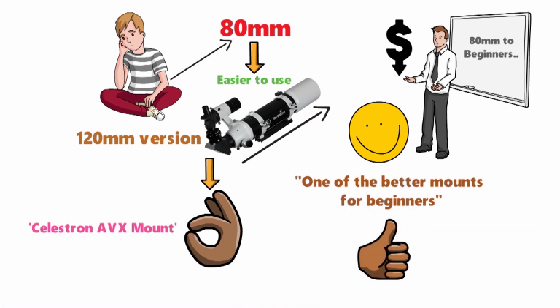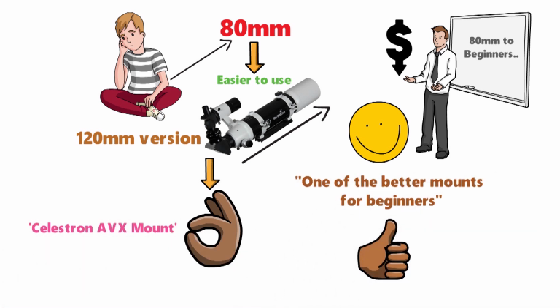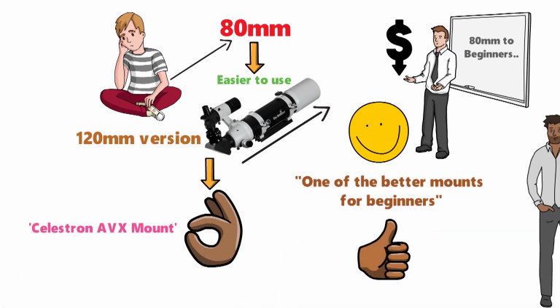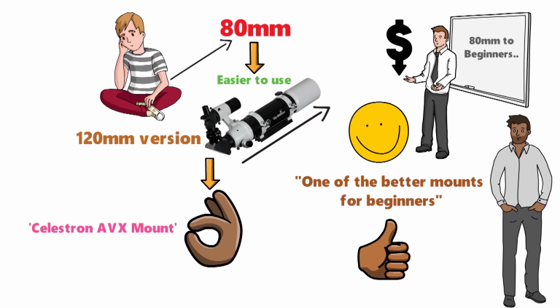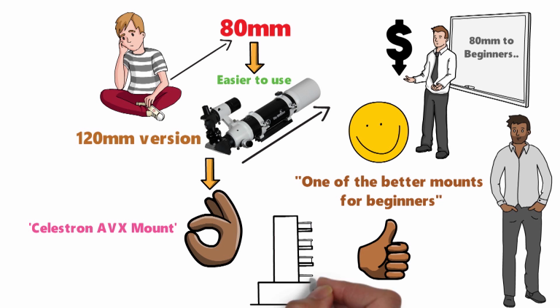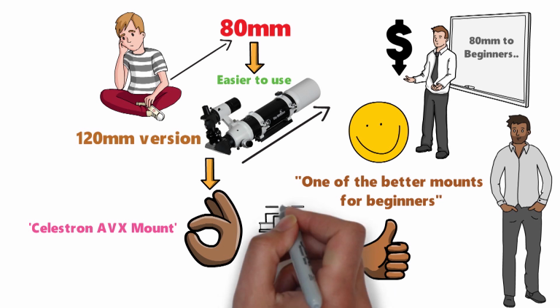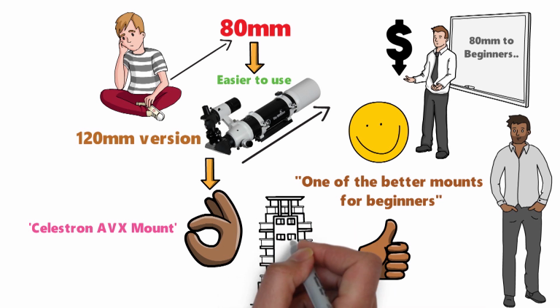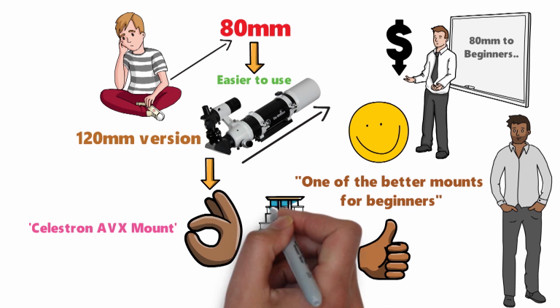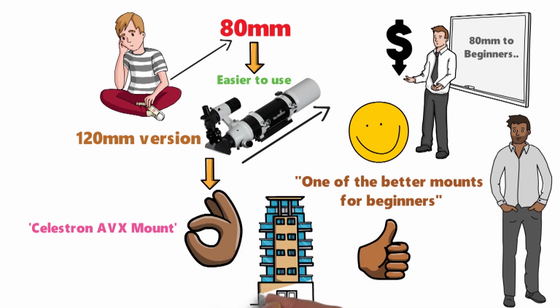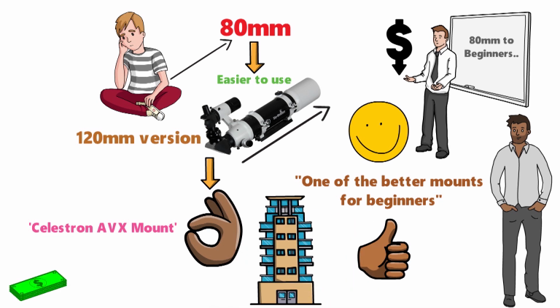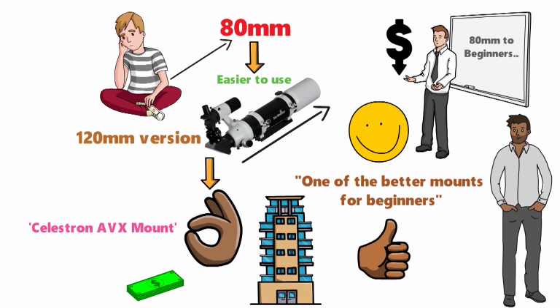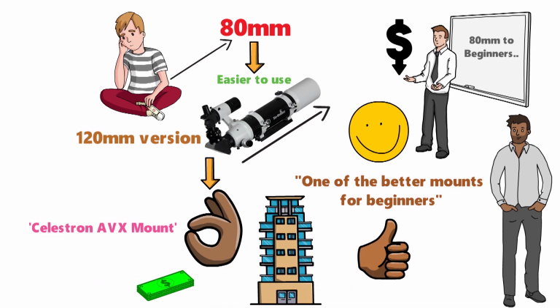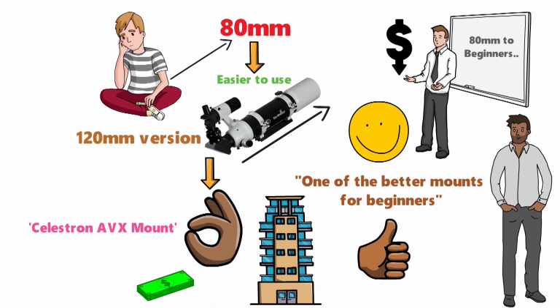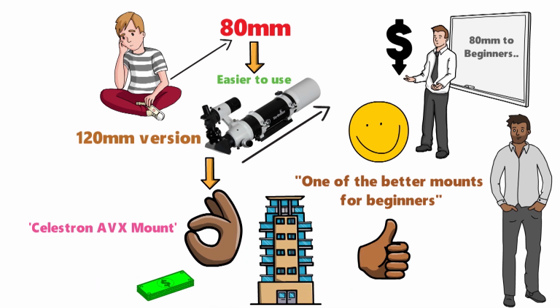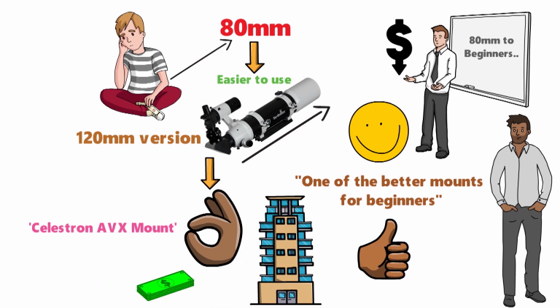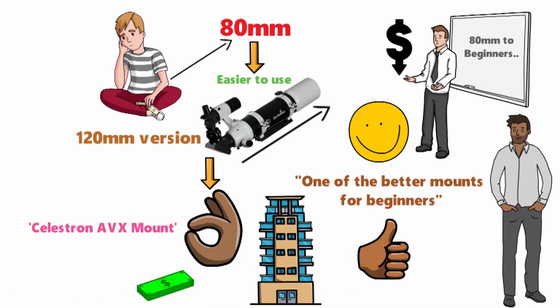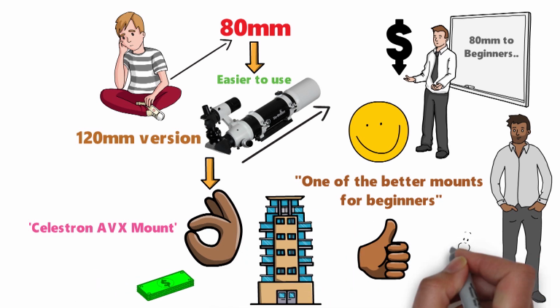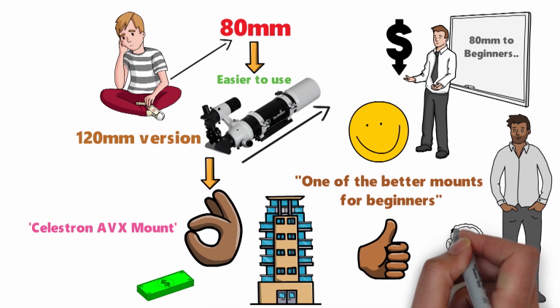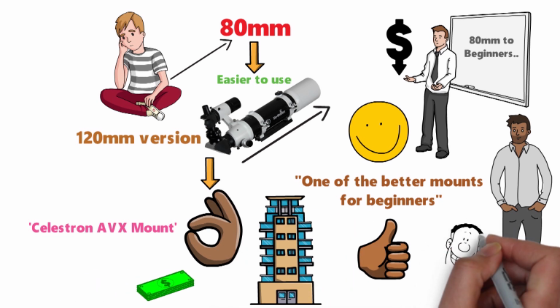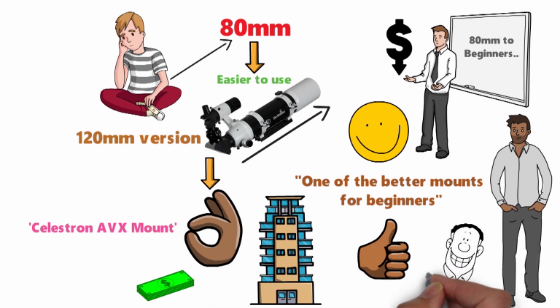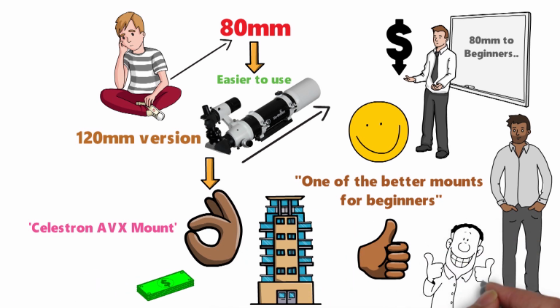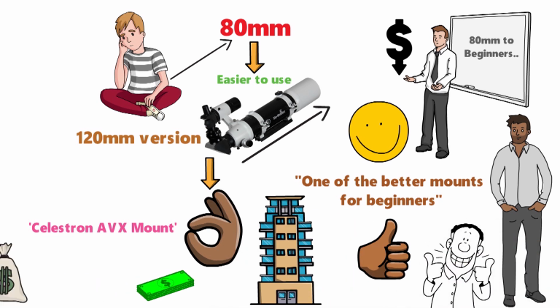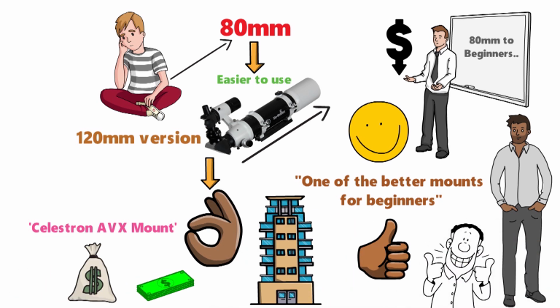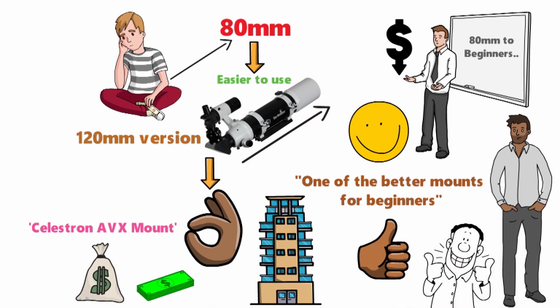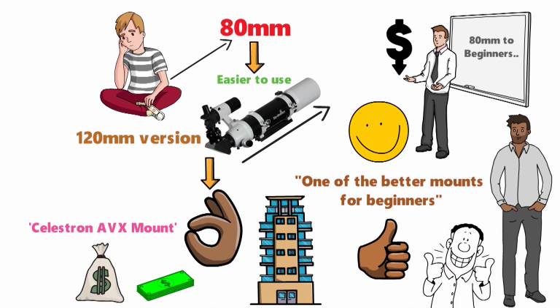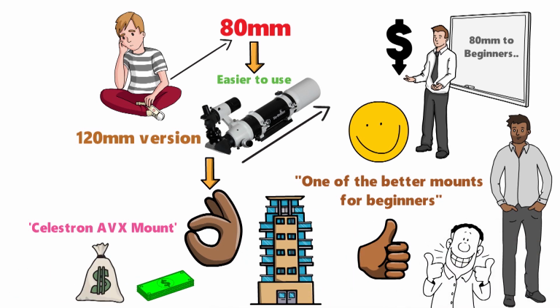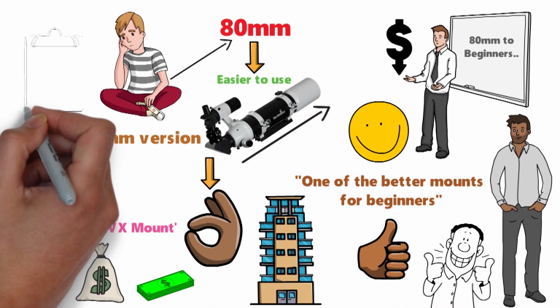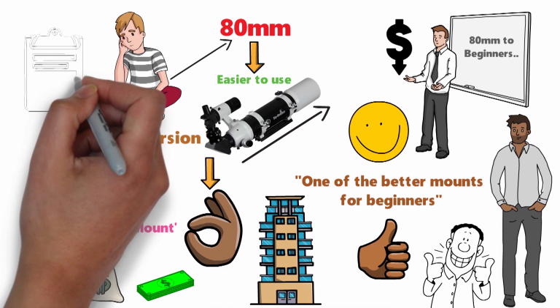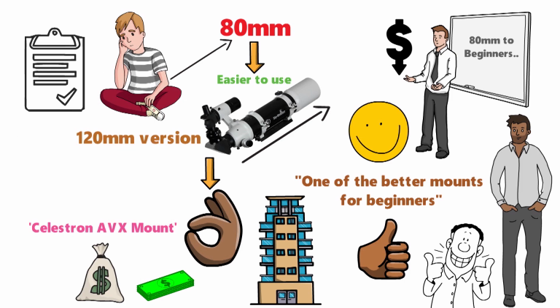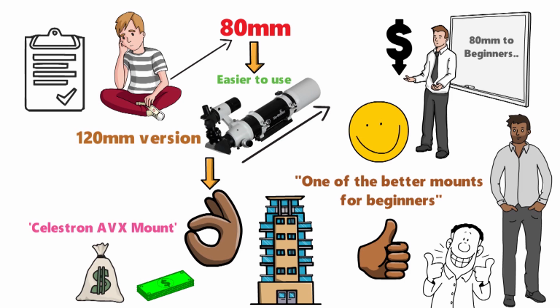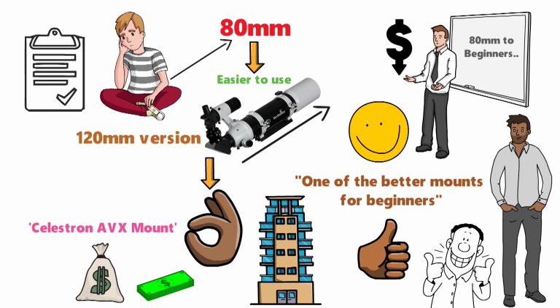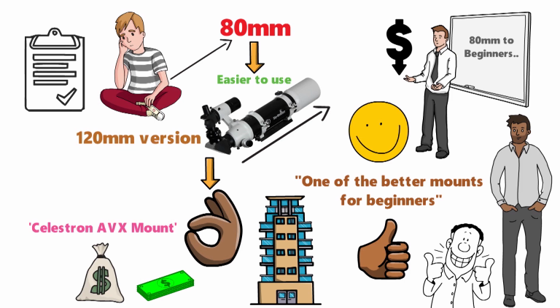You can also consider building your own mount to save some money, which is another good idea for those on a strict budget, but you do need some knowledge.